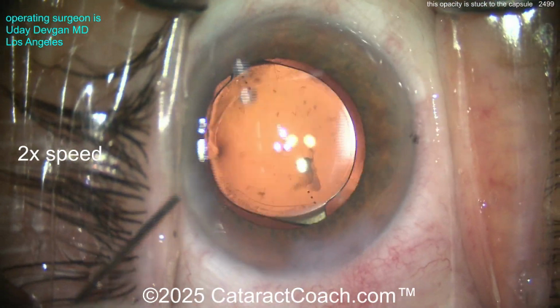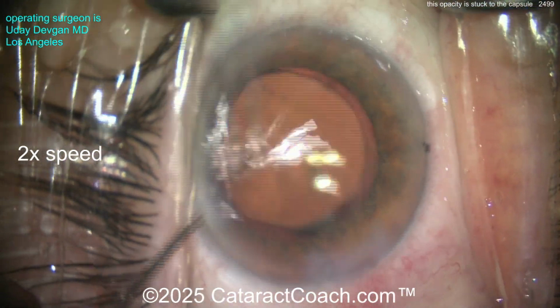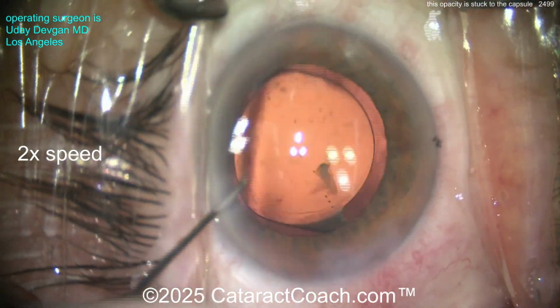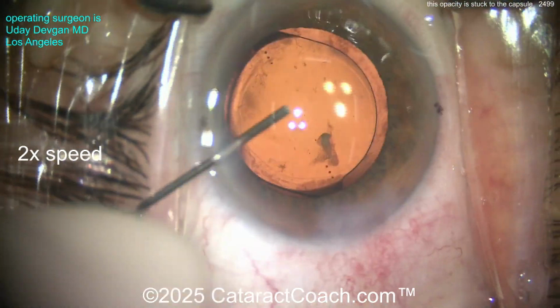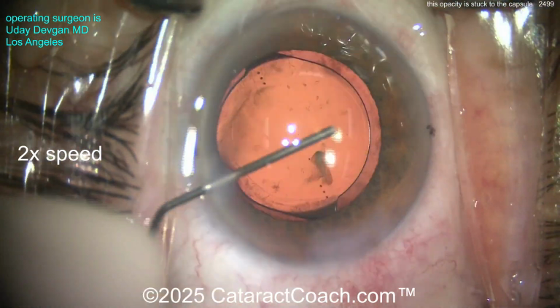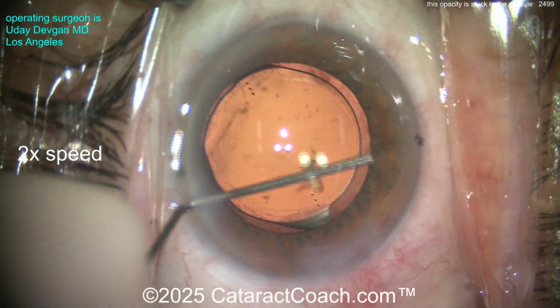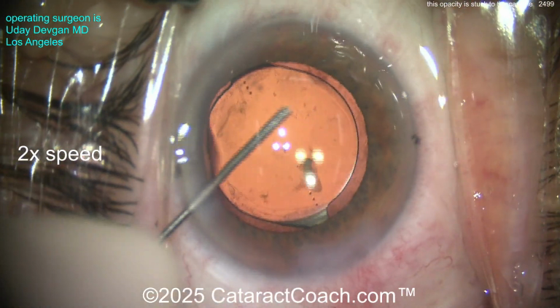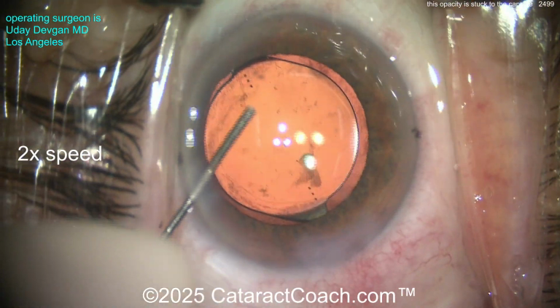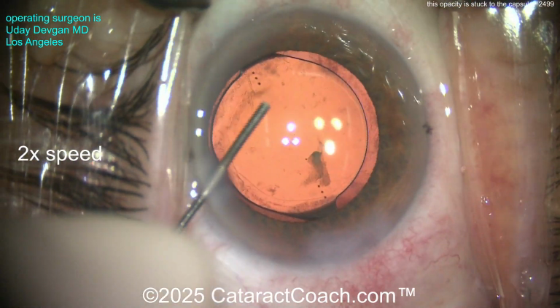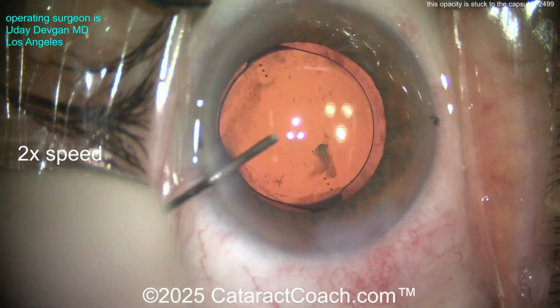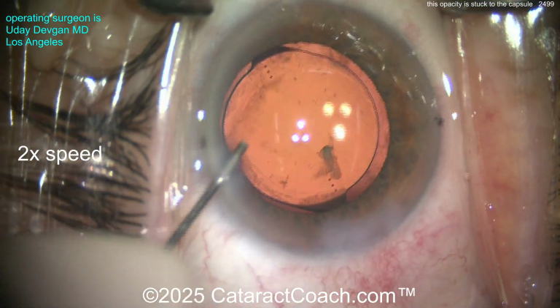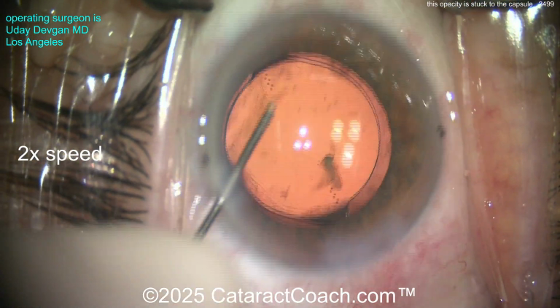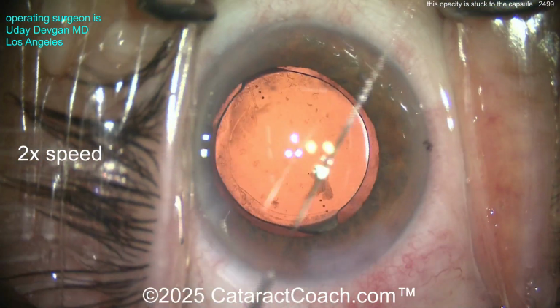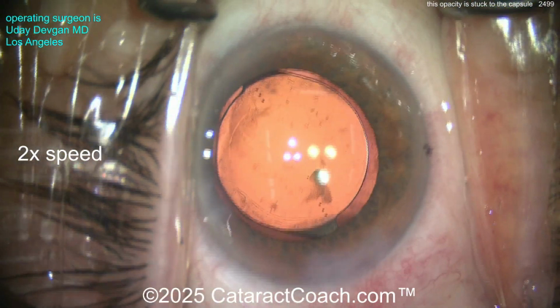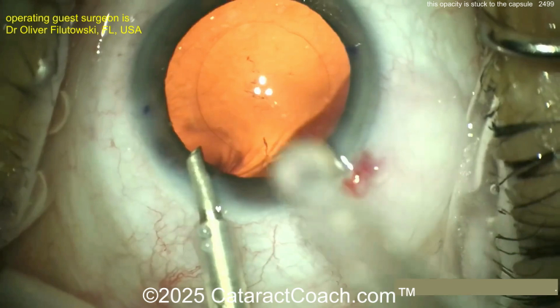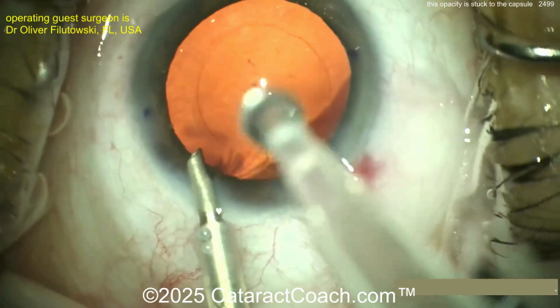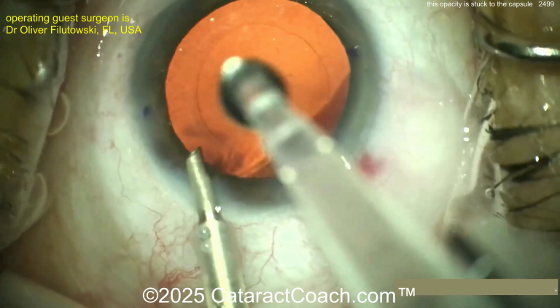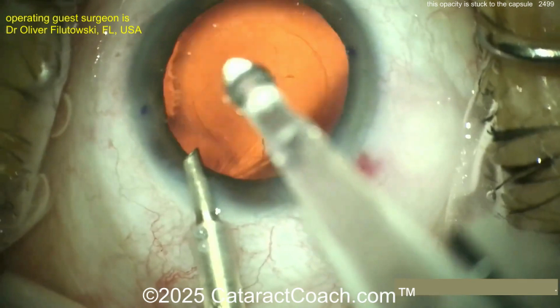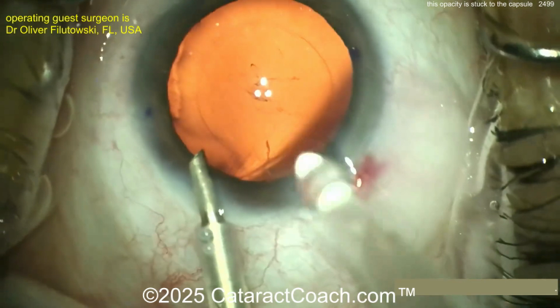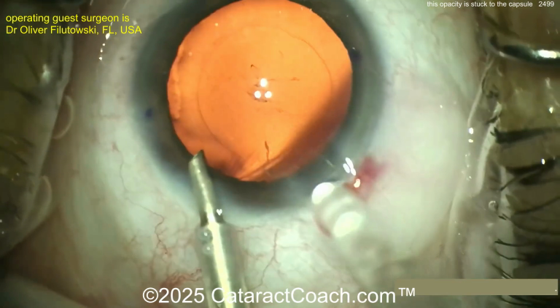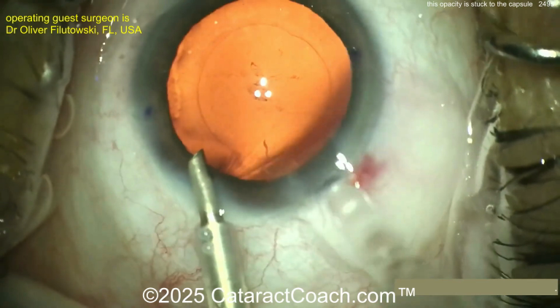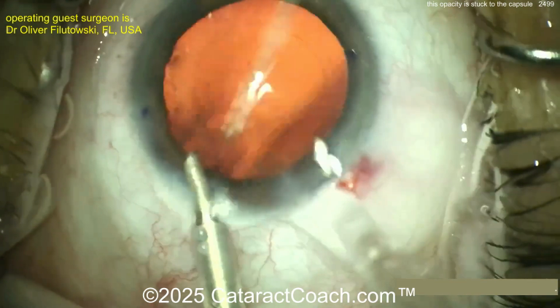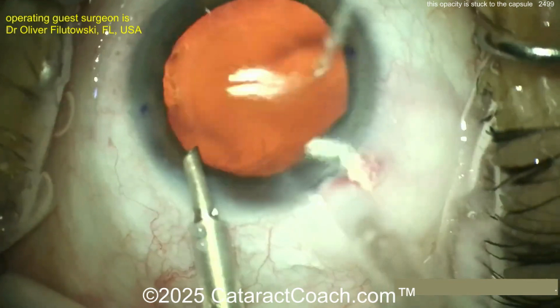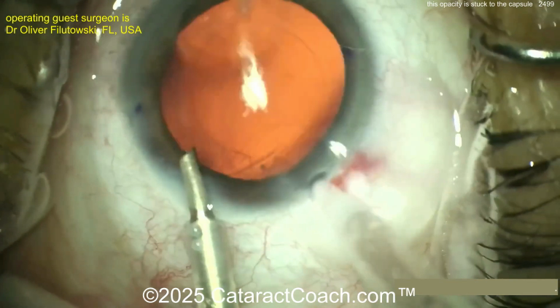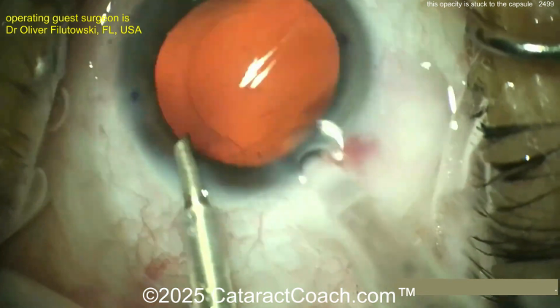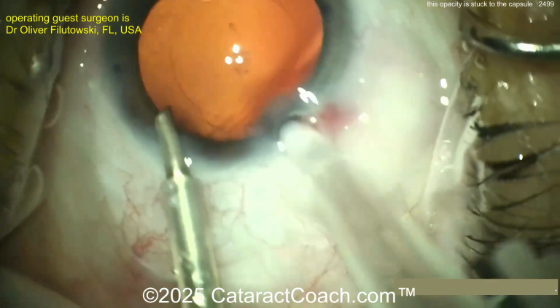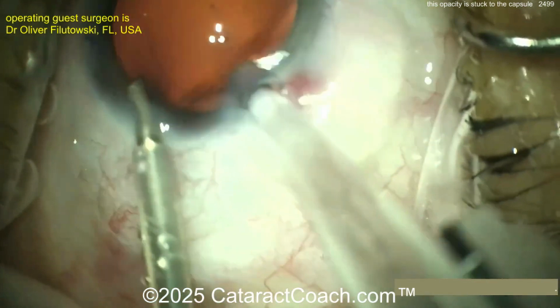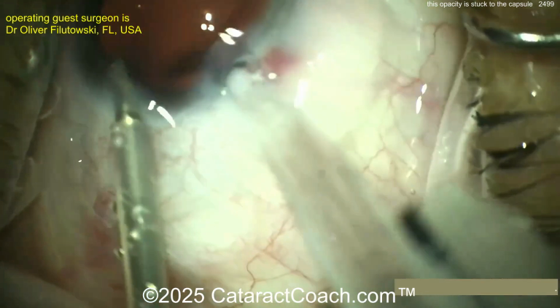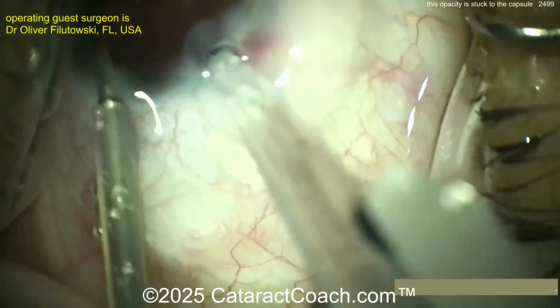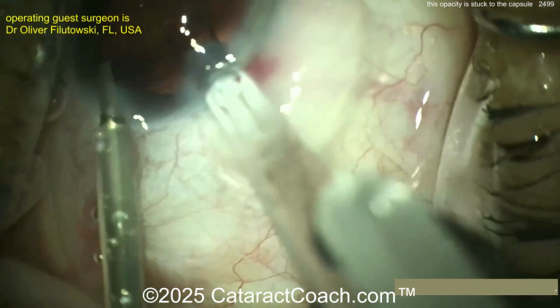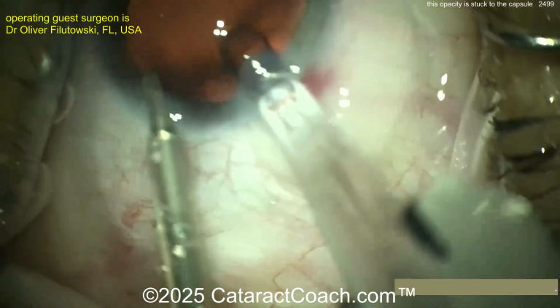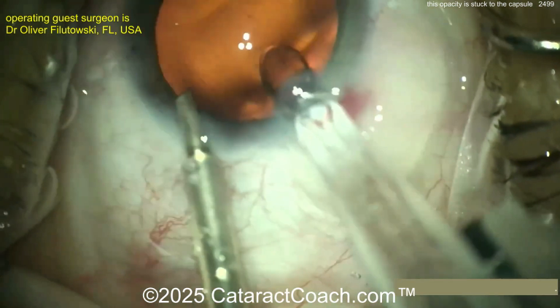The plan is: put the lens in as we've done, let it heal up, give it a couple of months, then bring the patient back and do a YAG laser capsulotomy. That will make life a lot better.